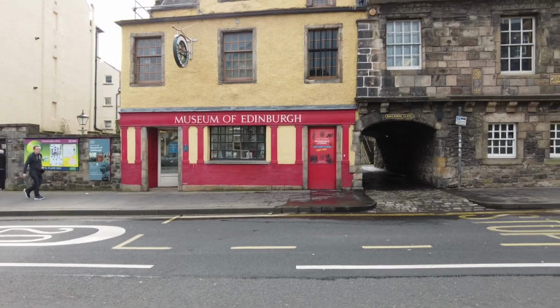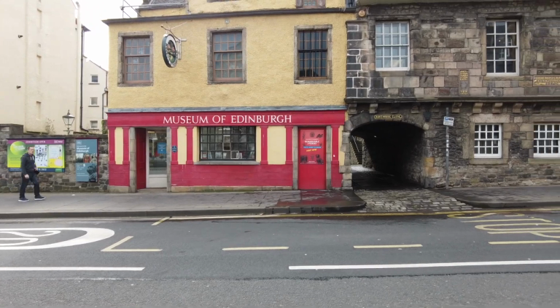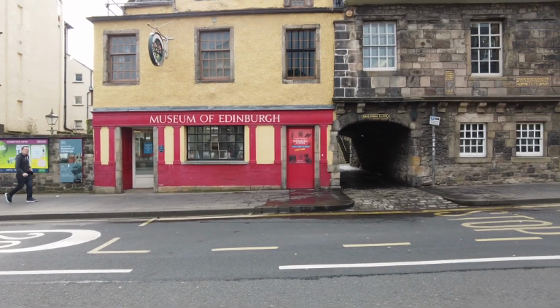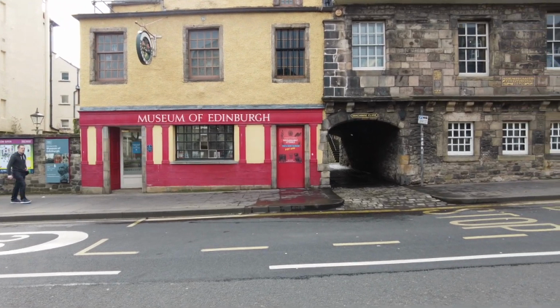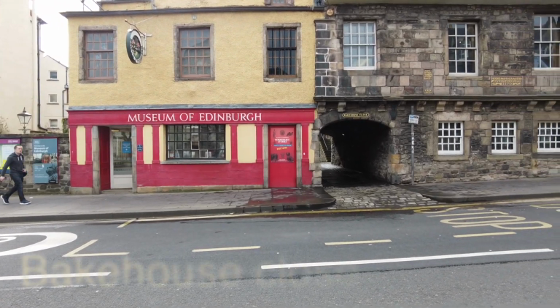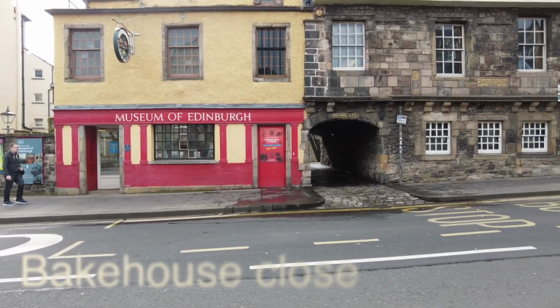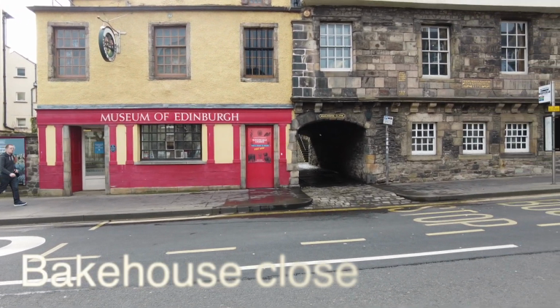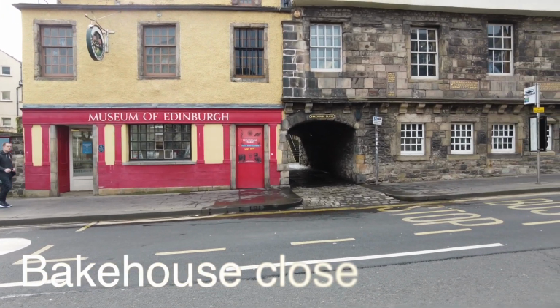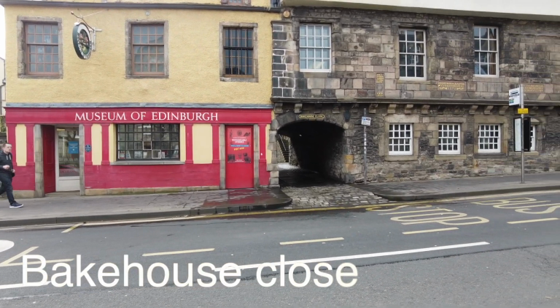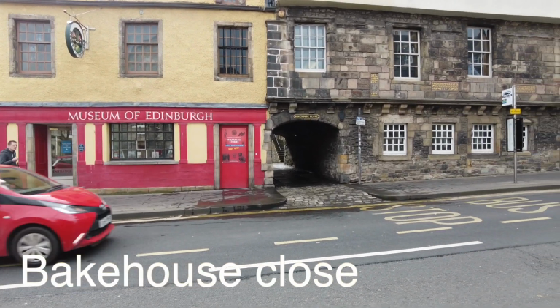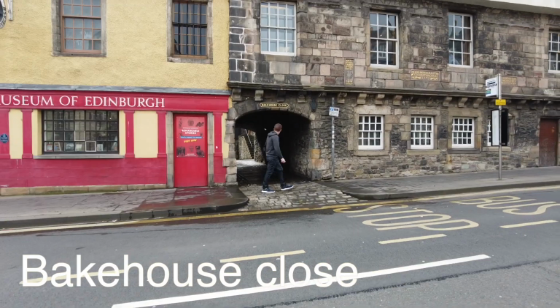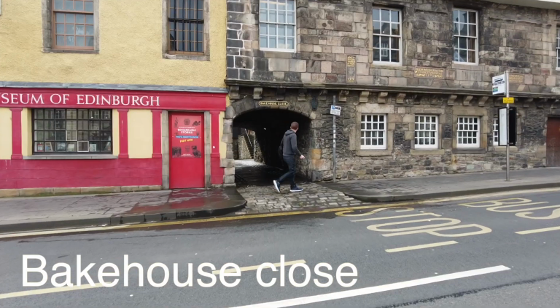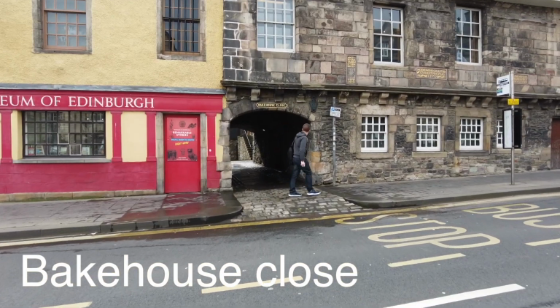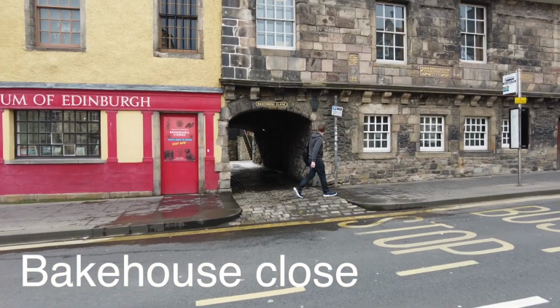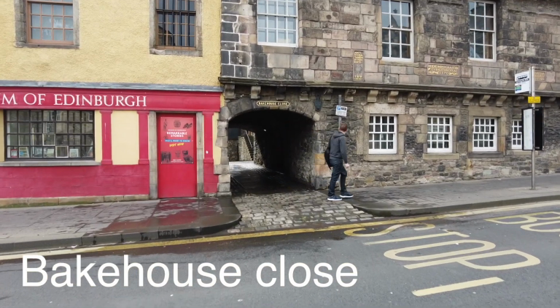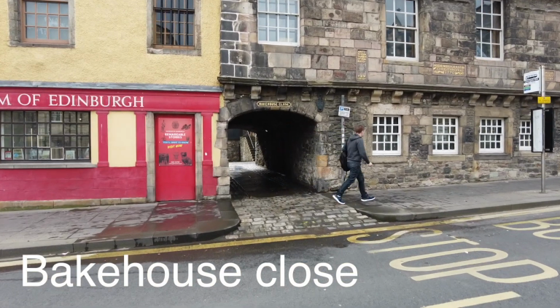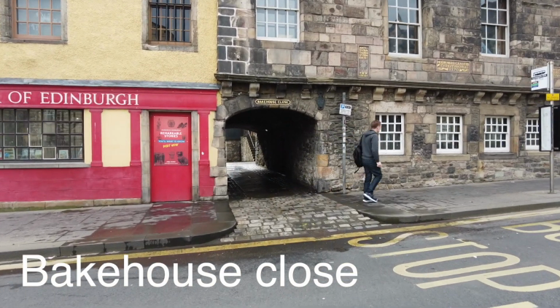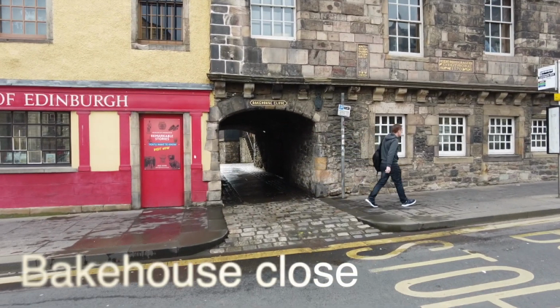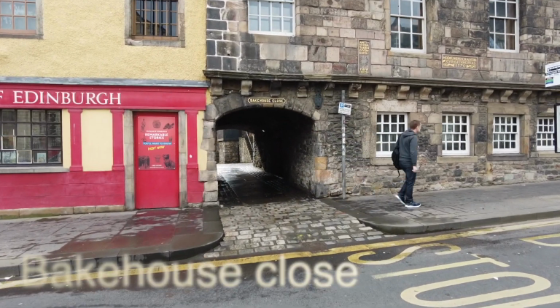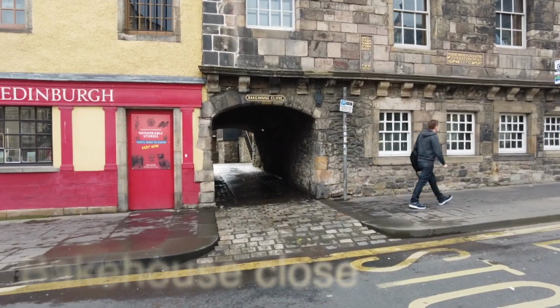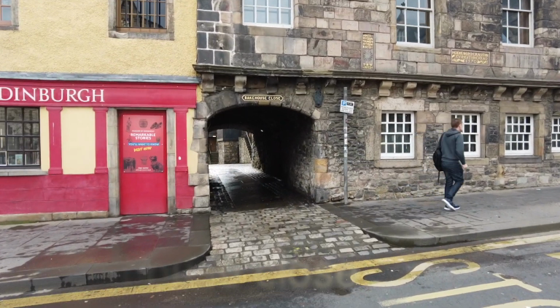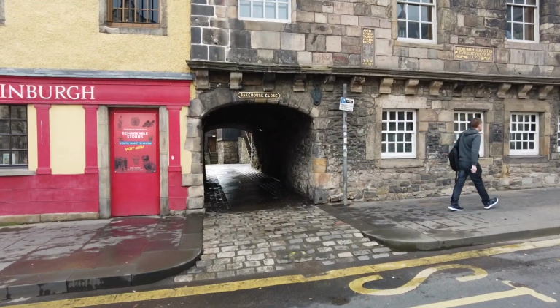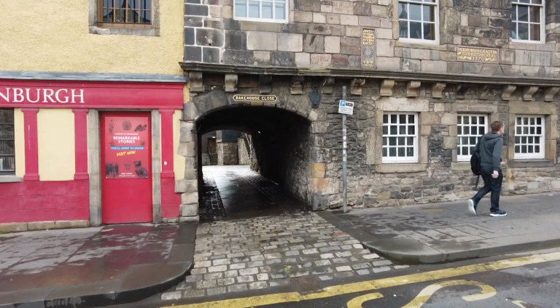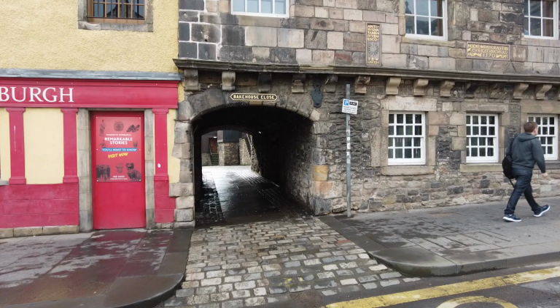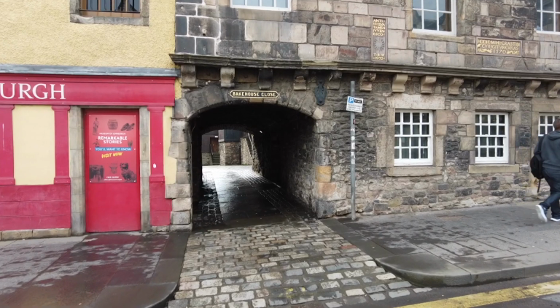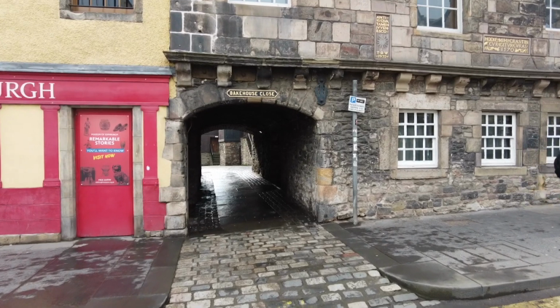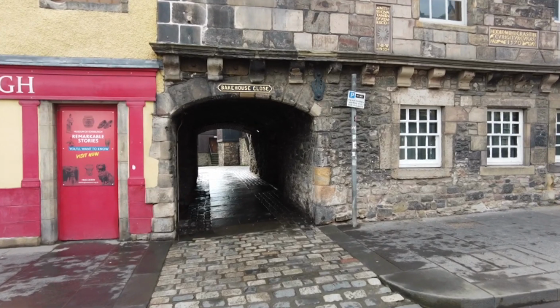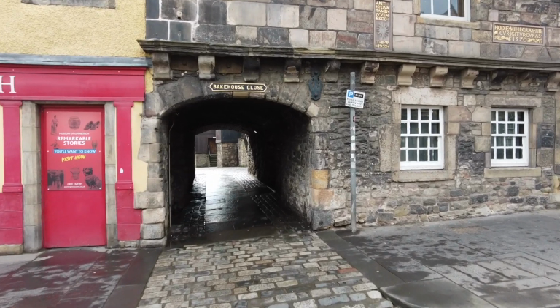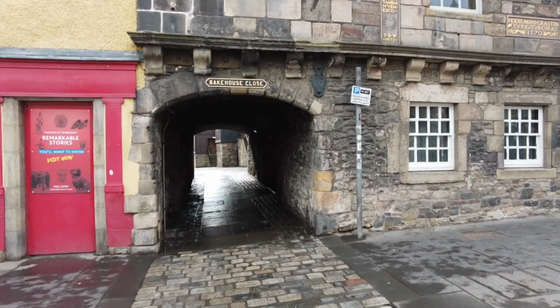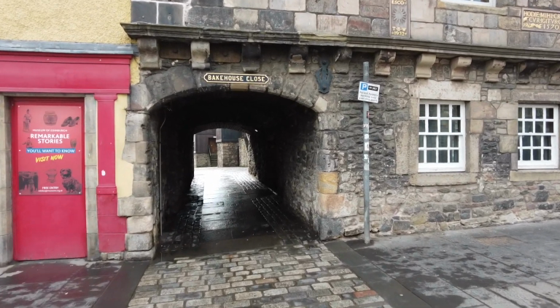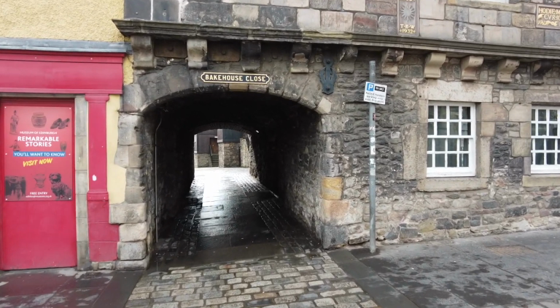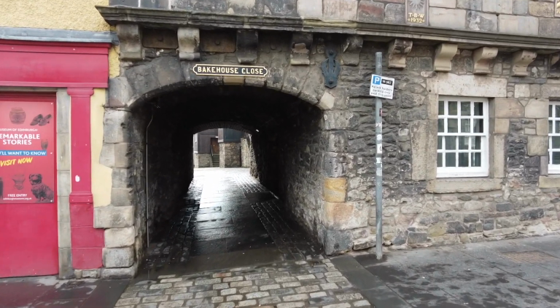I honestly think that Edinburgh is one of the most beautiful cities I've ever been to in the UK, and I absolutely love how rustic, old, and gorgeous this town is.